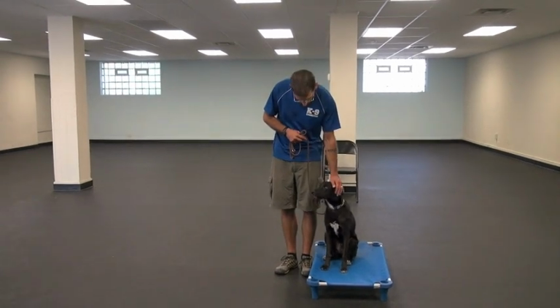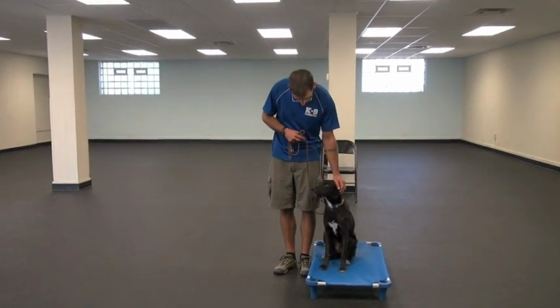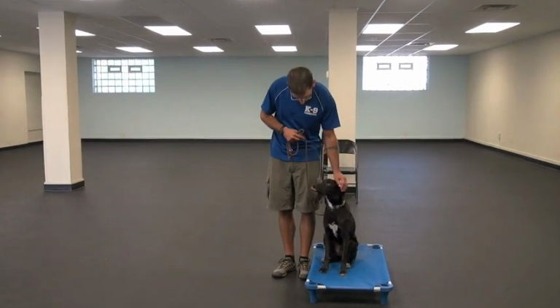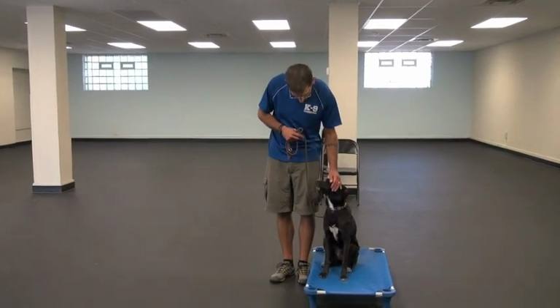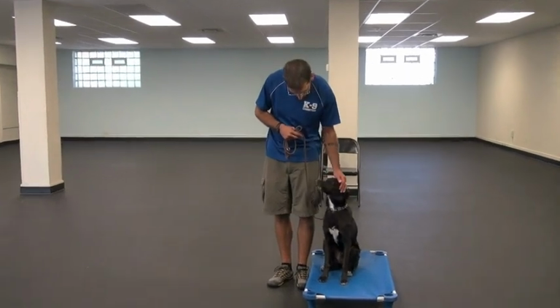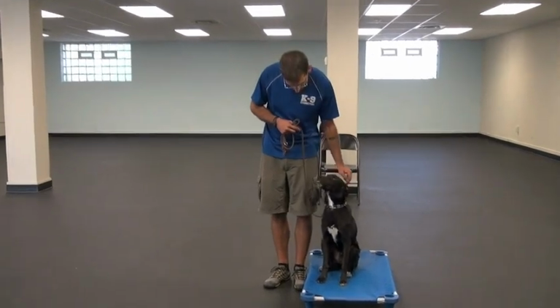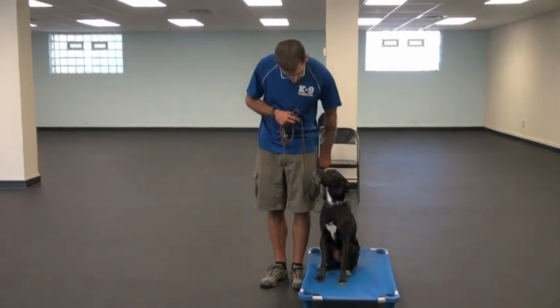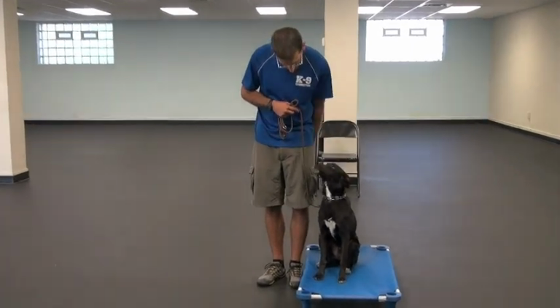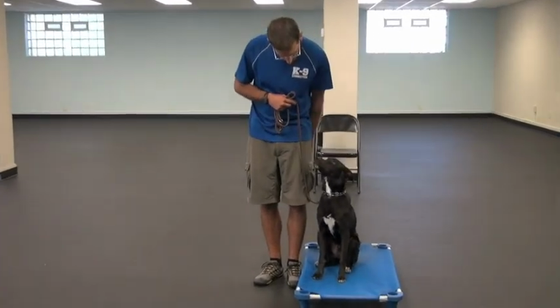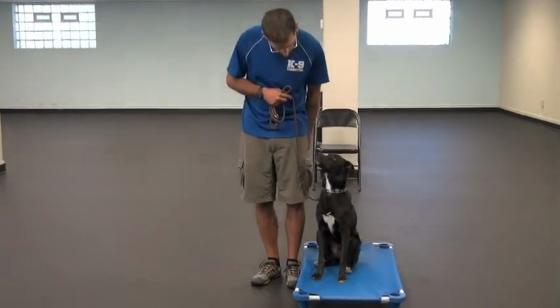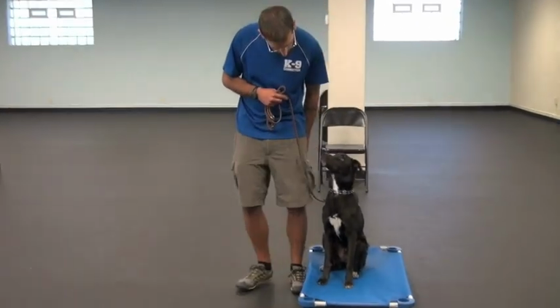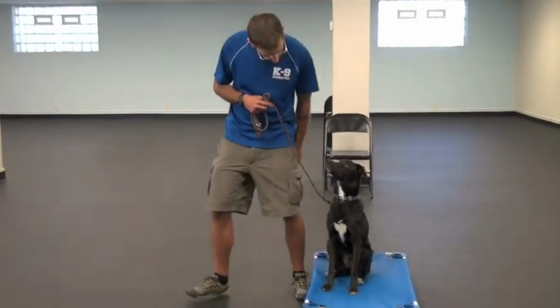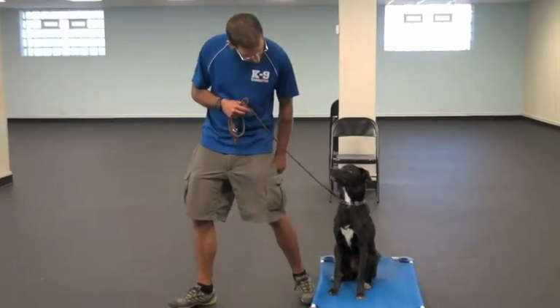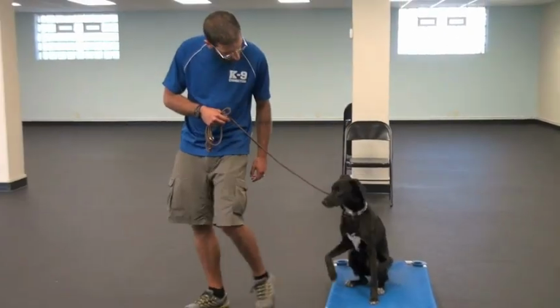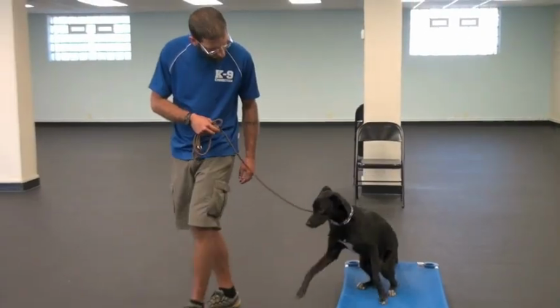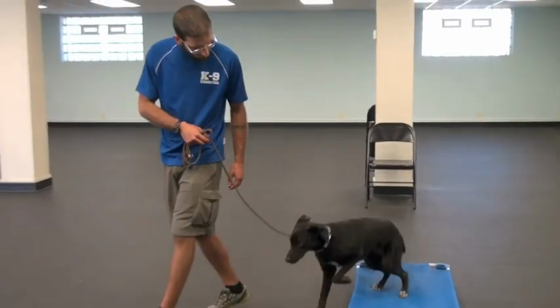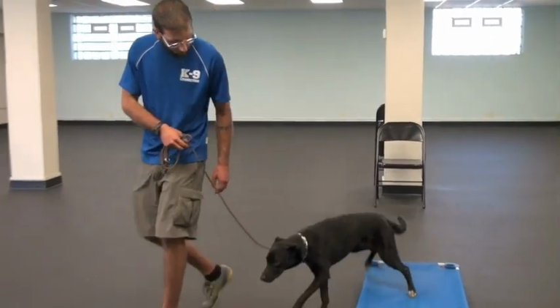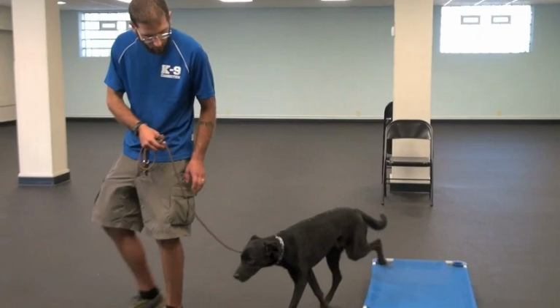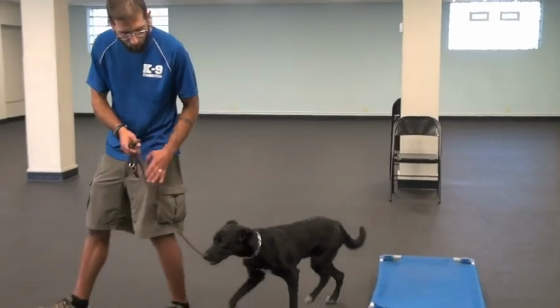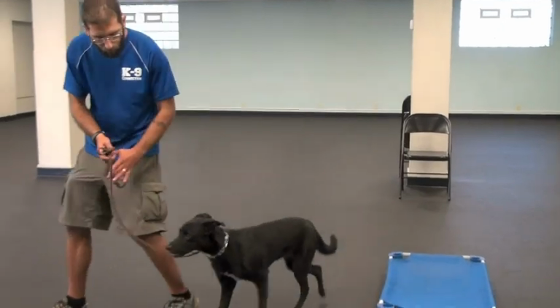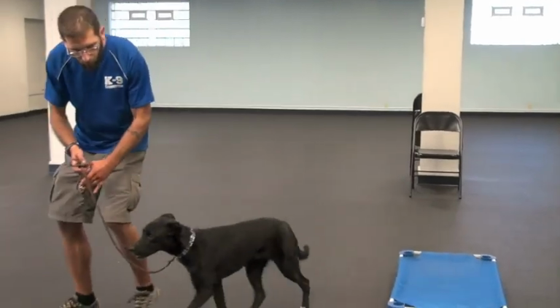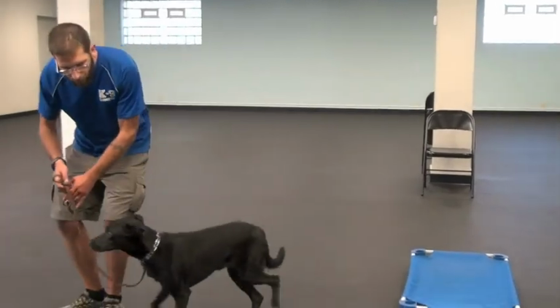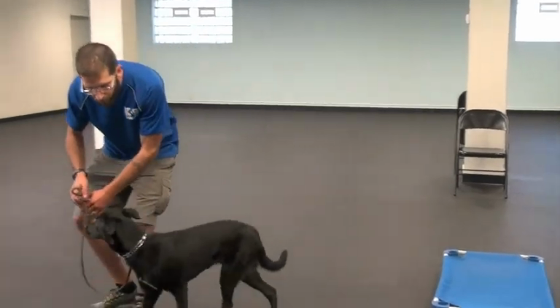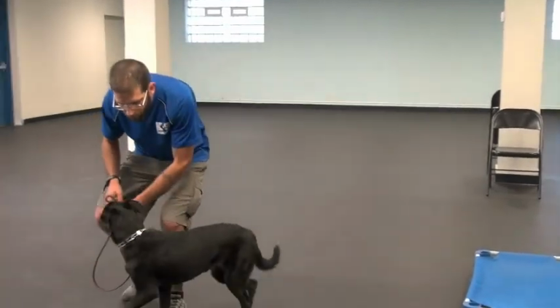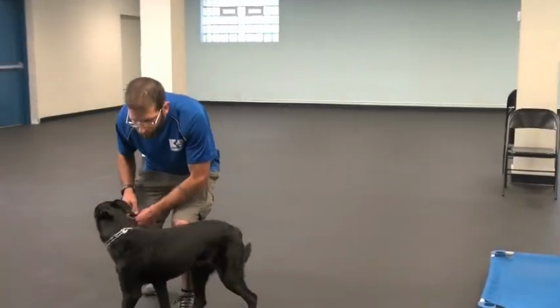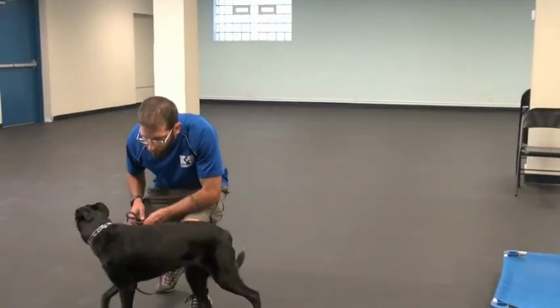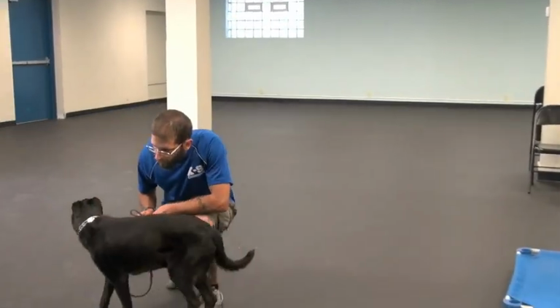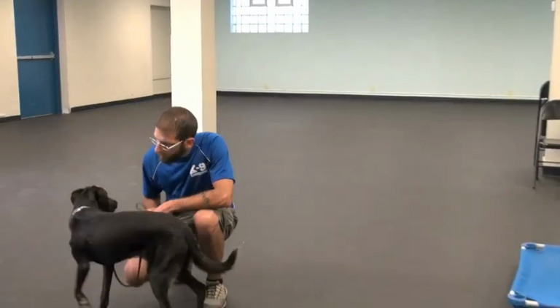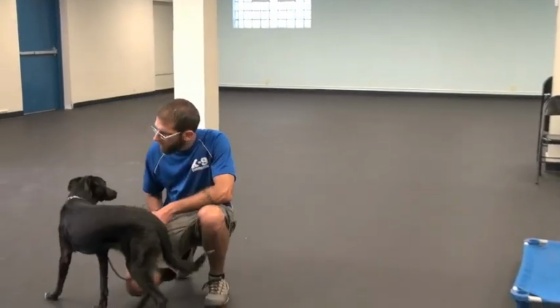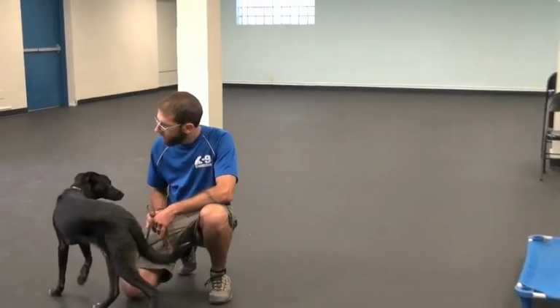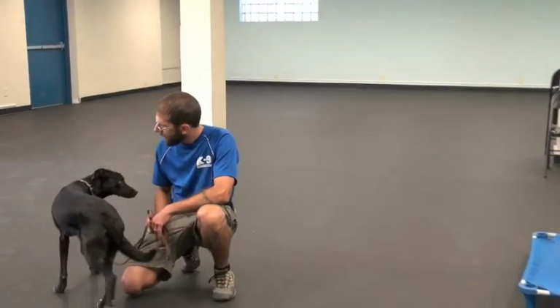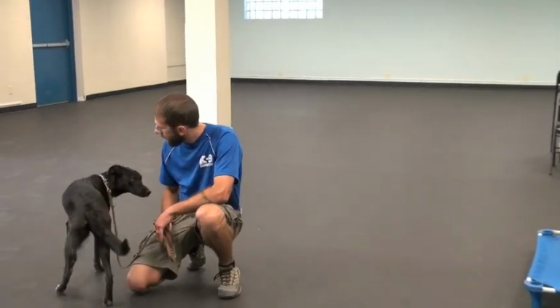You ready for a break? Break. Good boy. Good job.